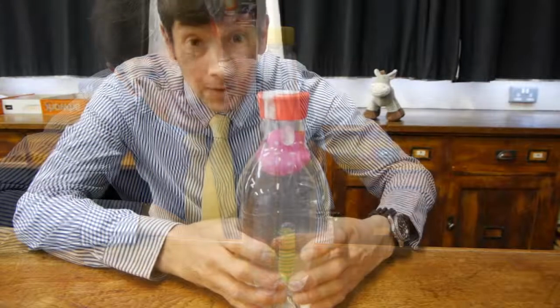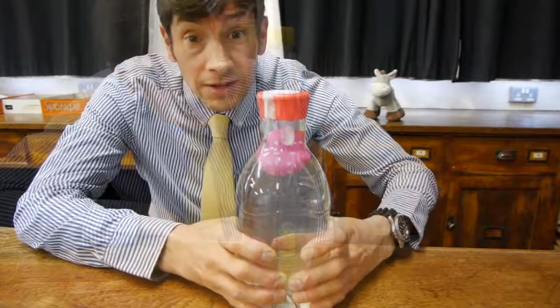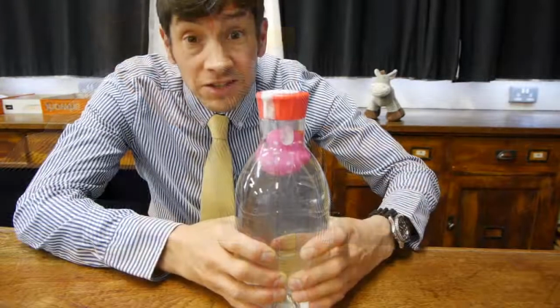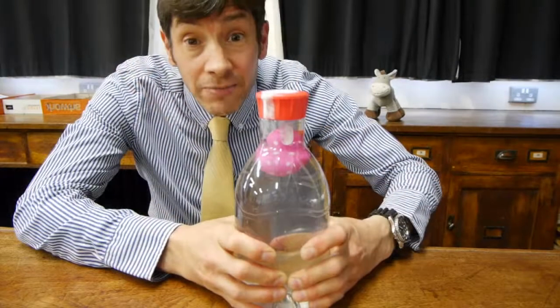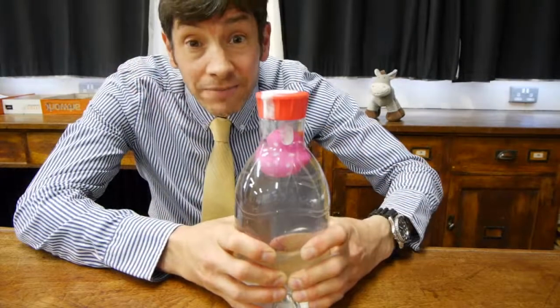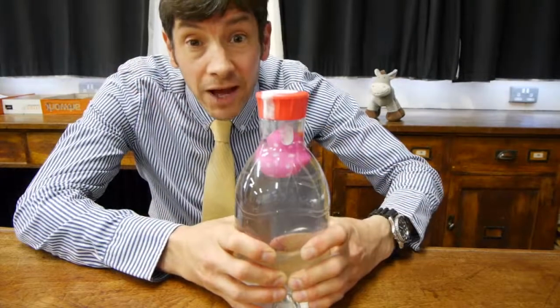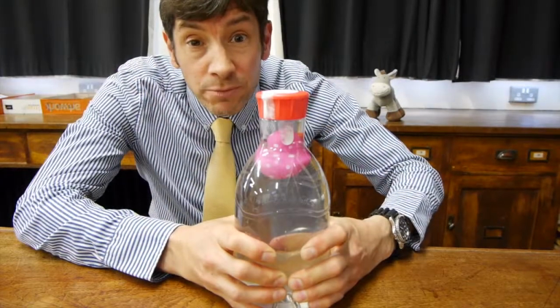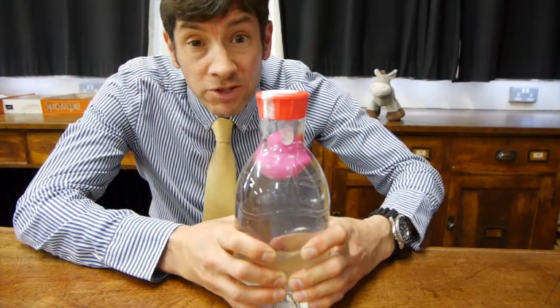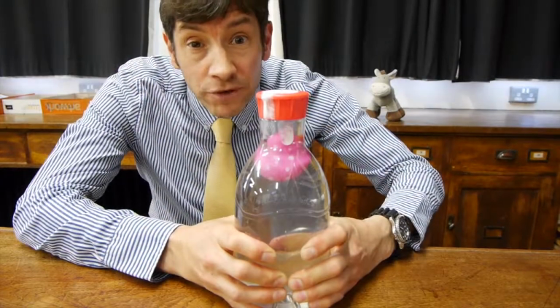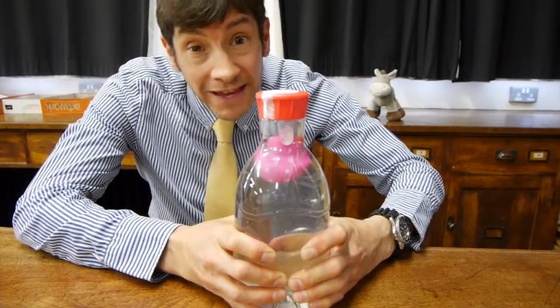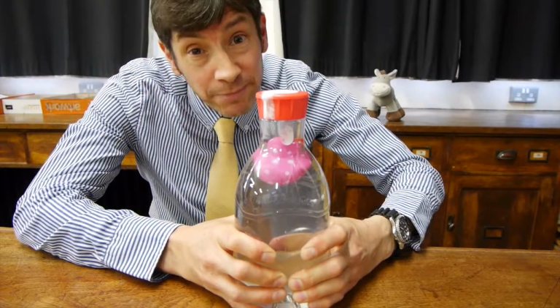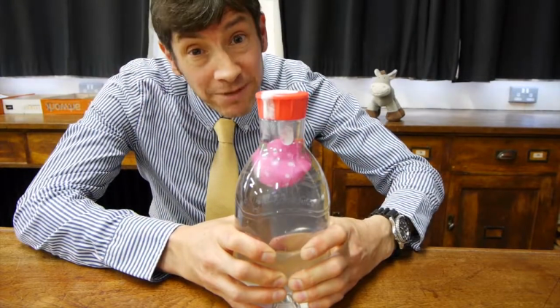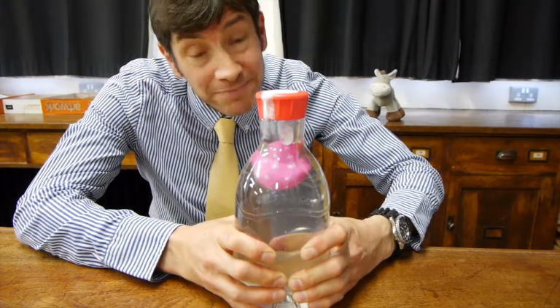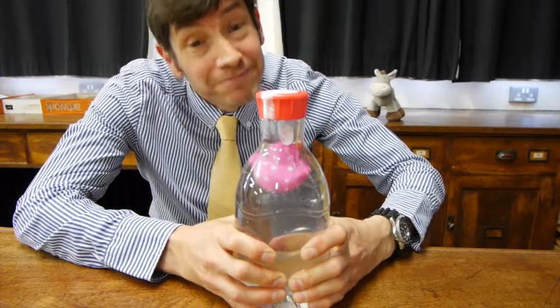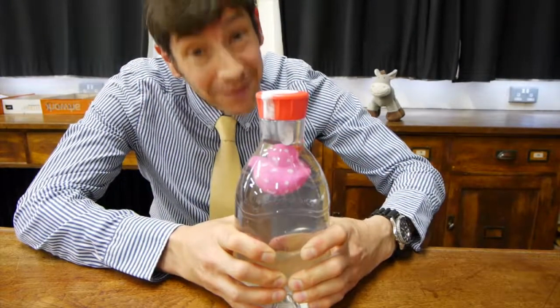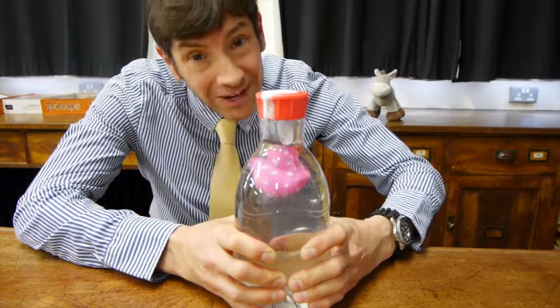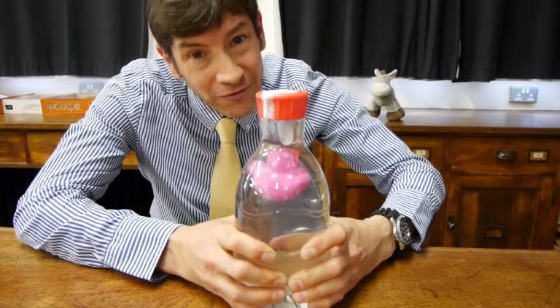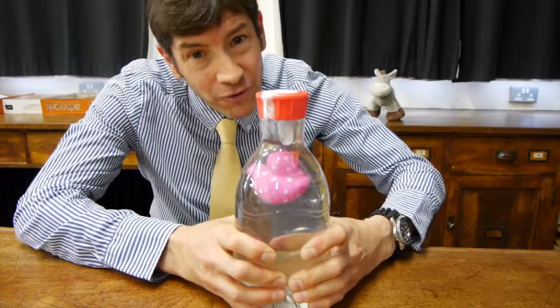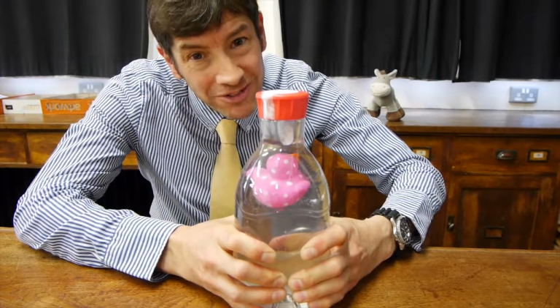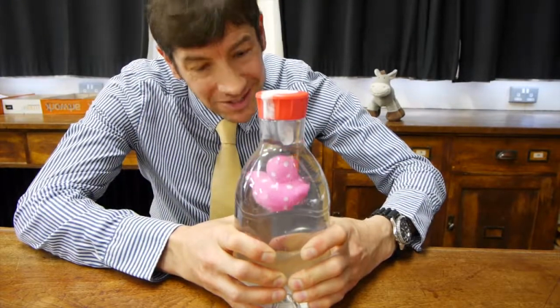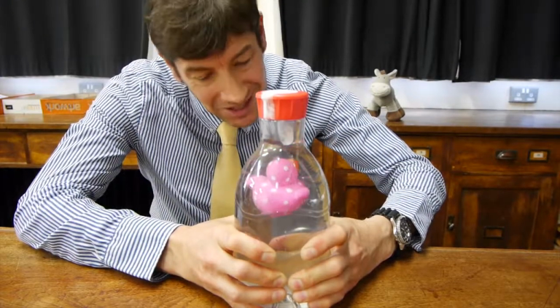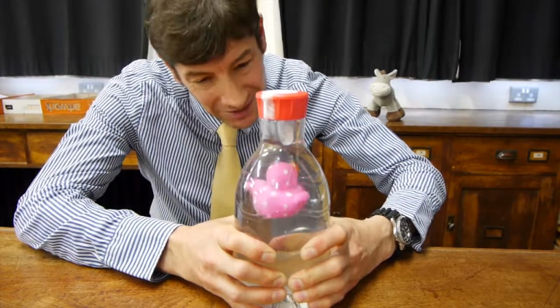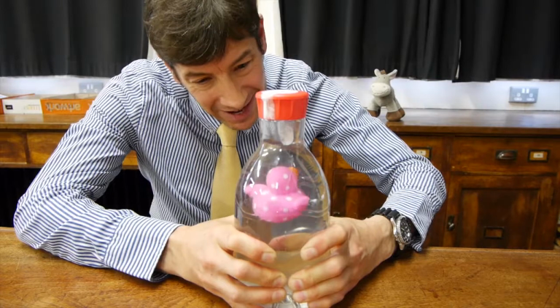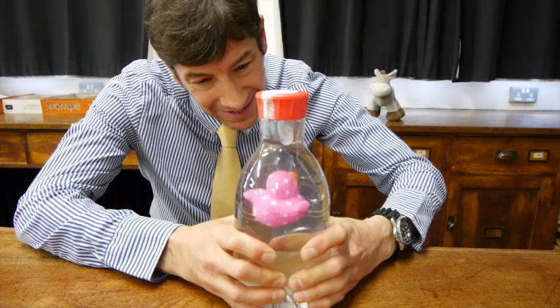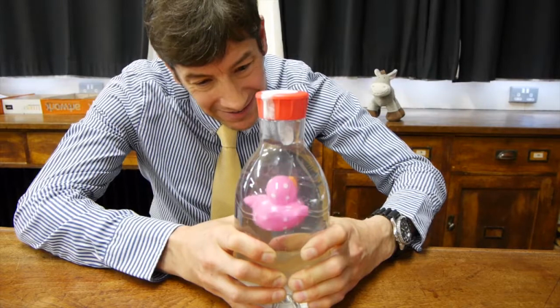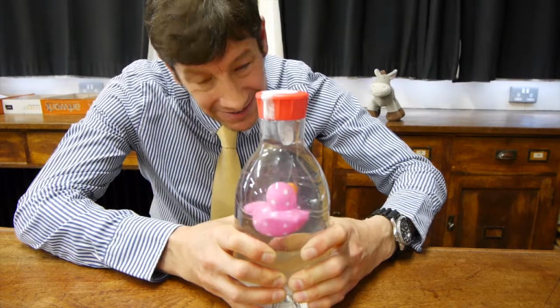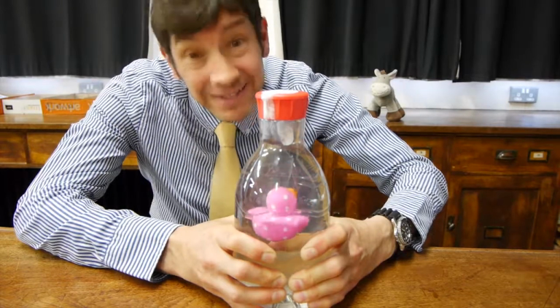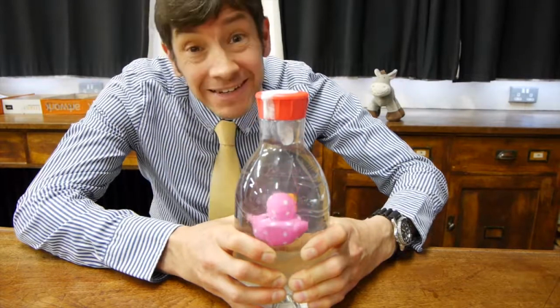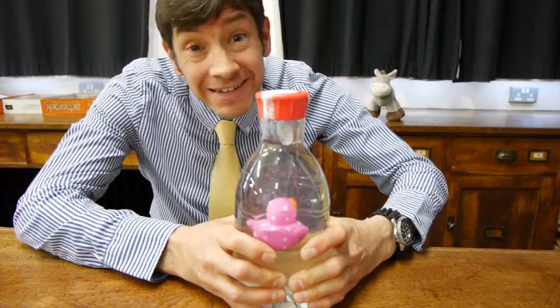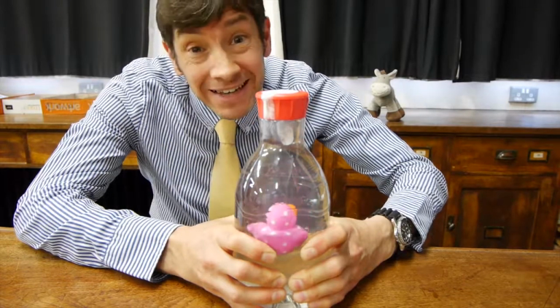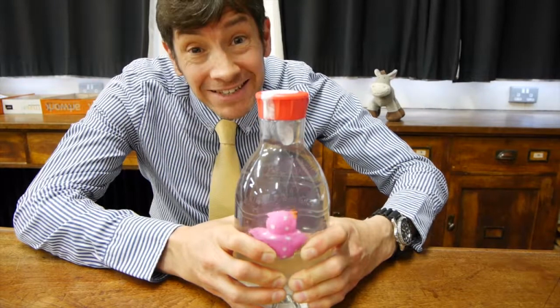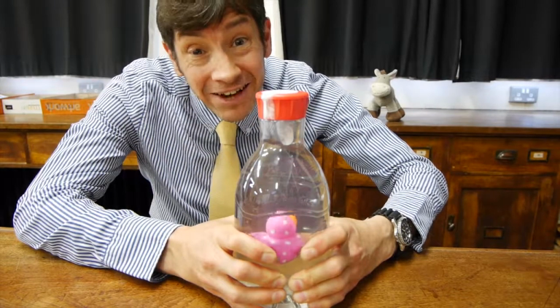So that's the reverse Cartesian Diver. I hope you enjoyed that experiment, and I look forward to seeing you again next time.